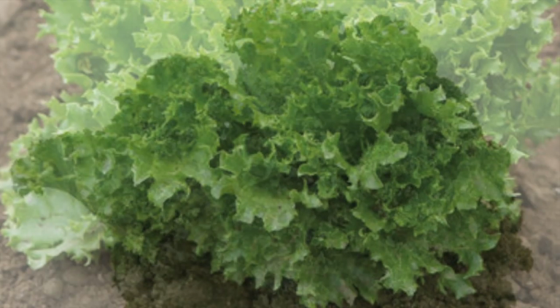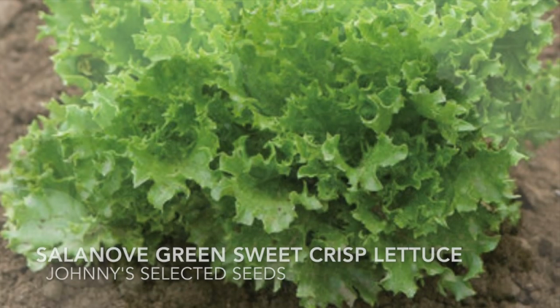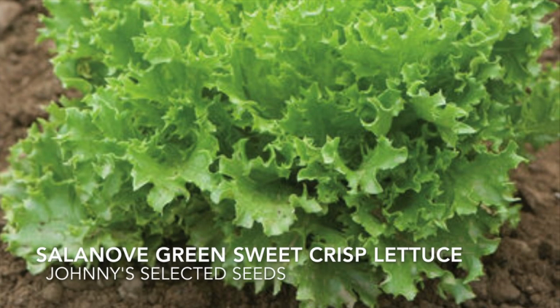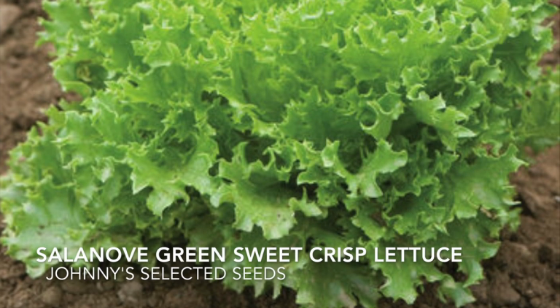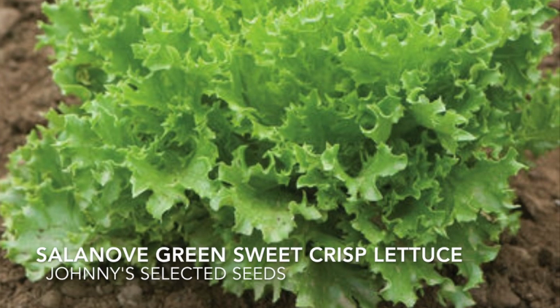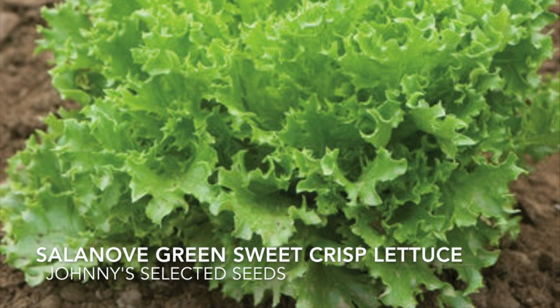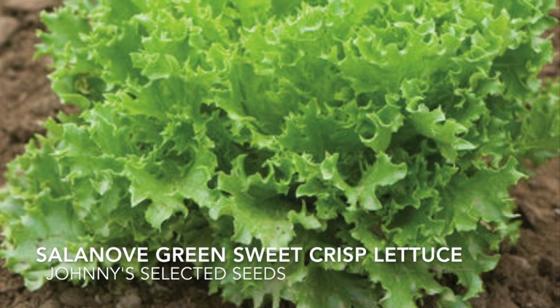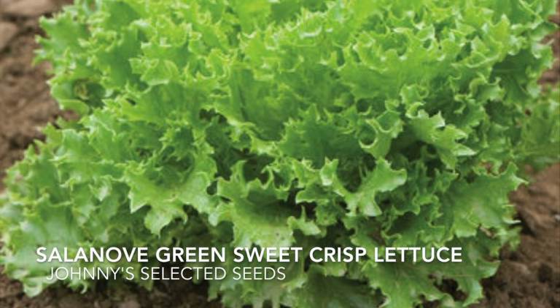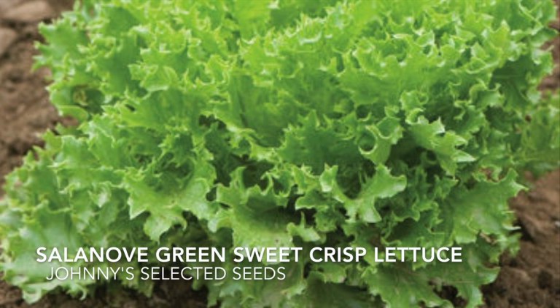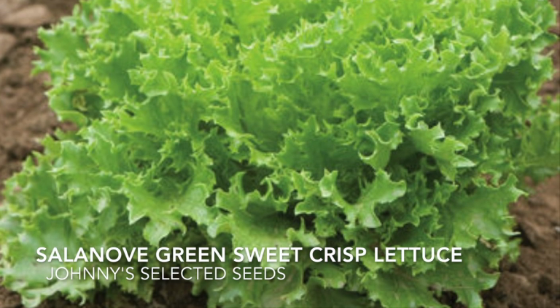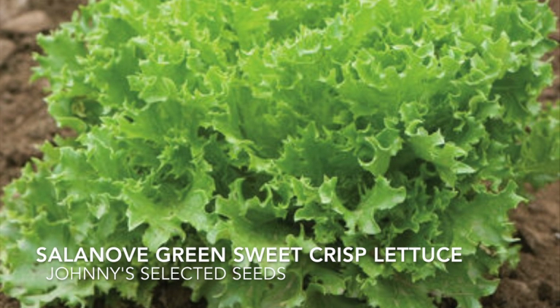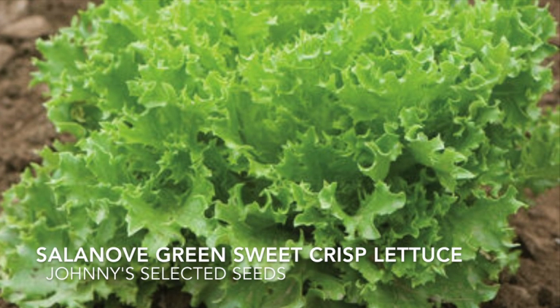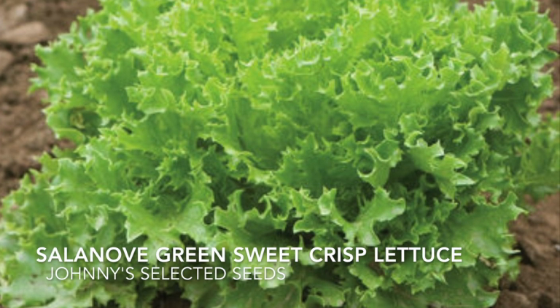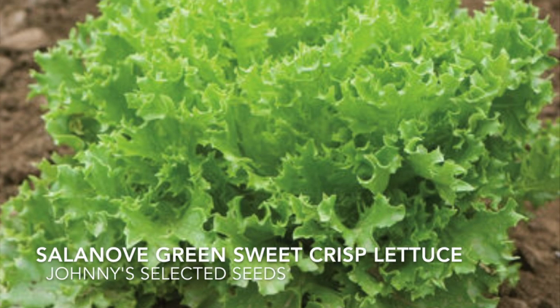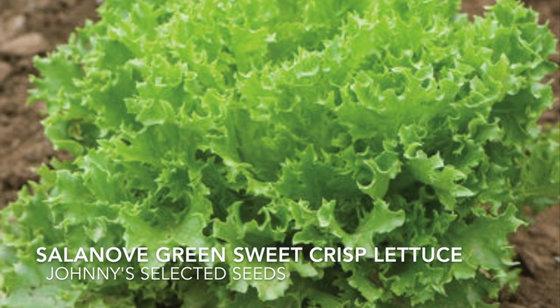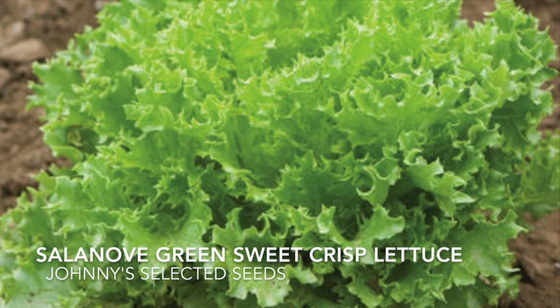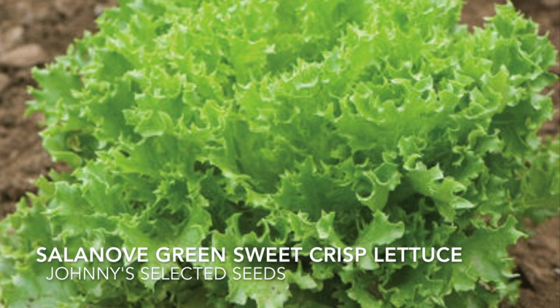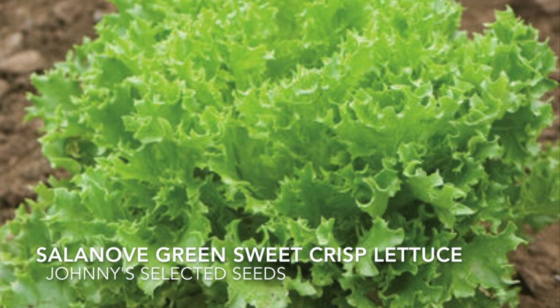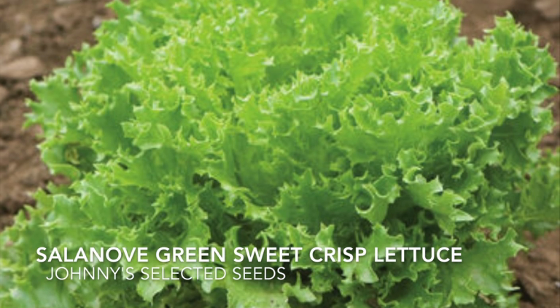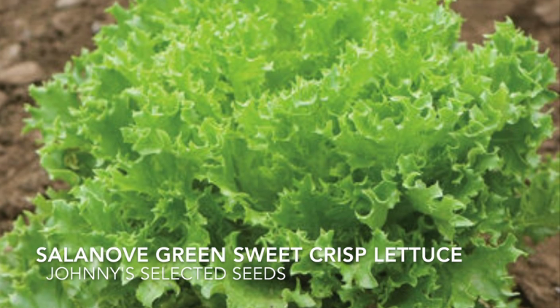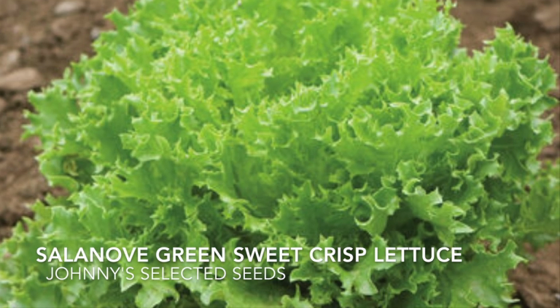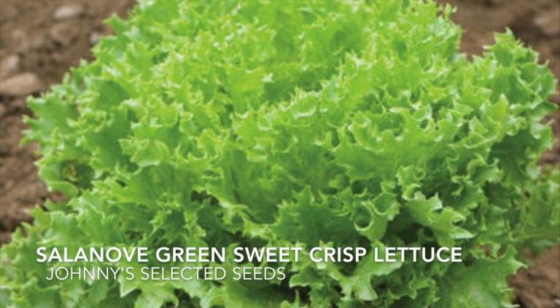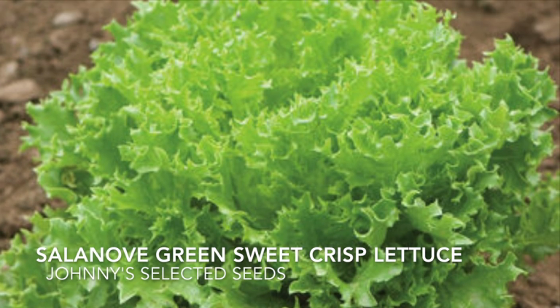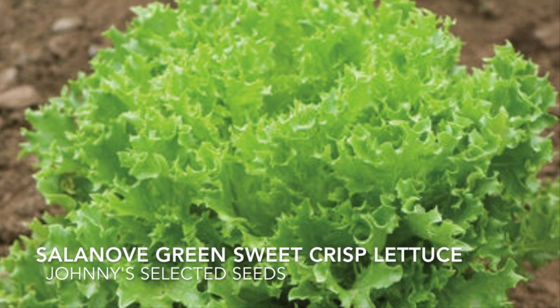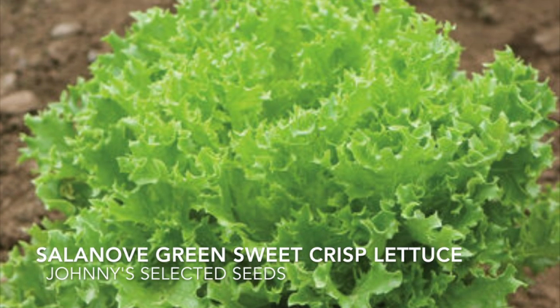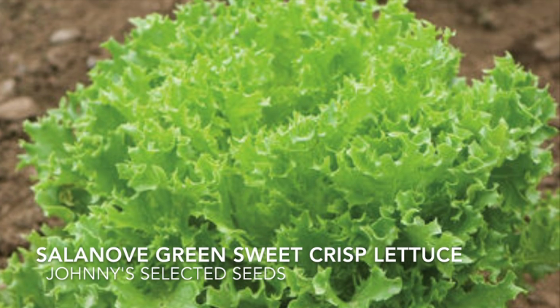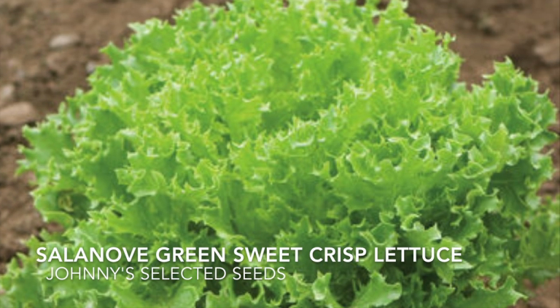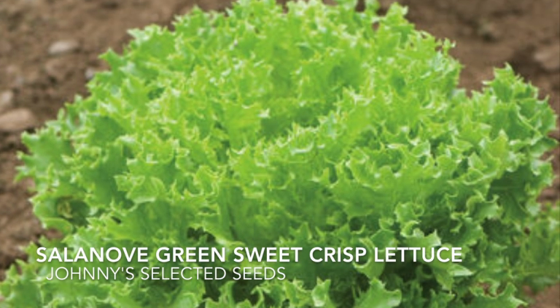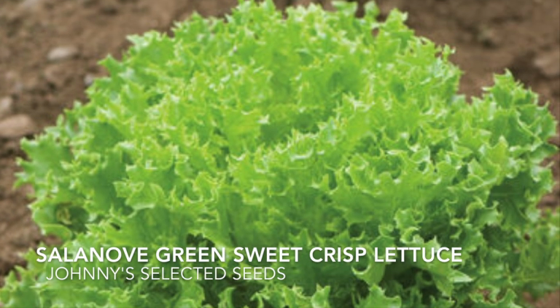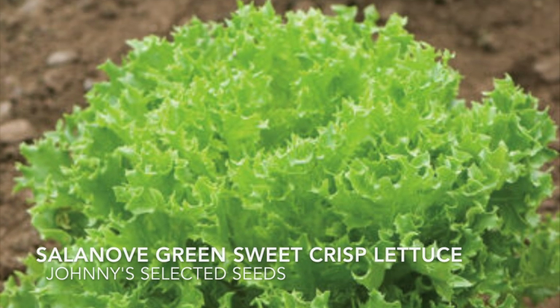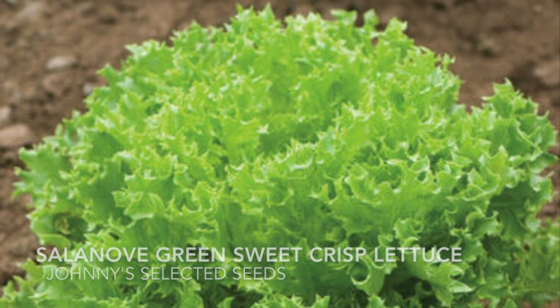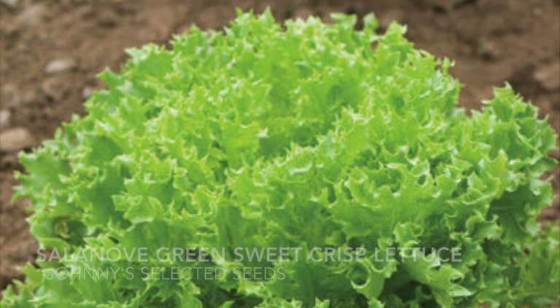This variety has dense heads, a buttery flavor, and high resistance to downy mildew.